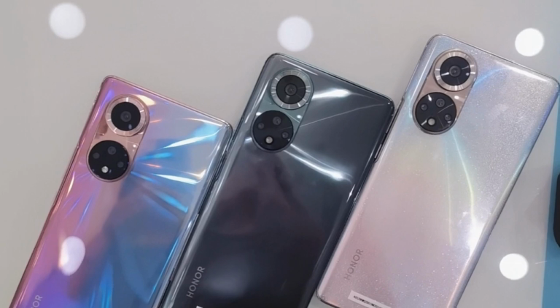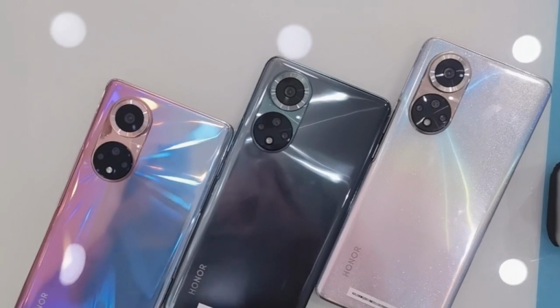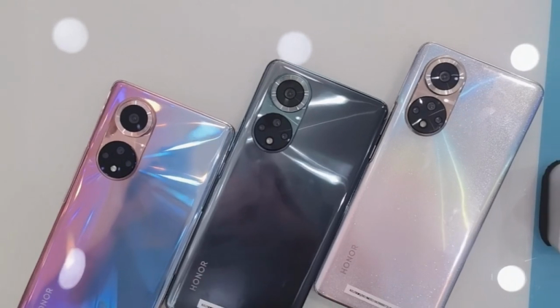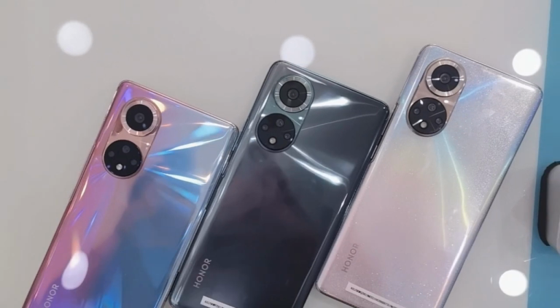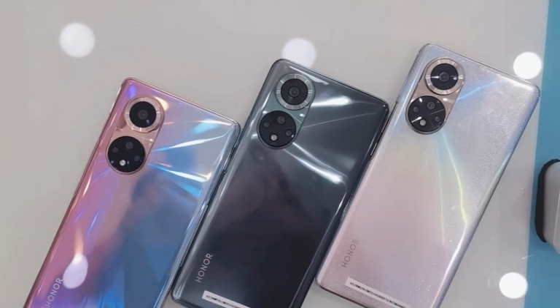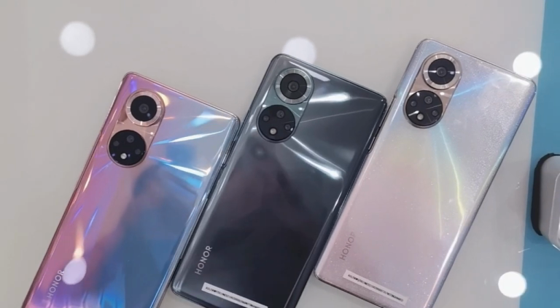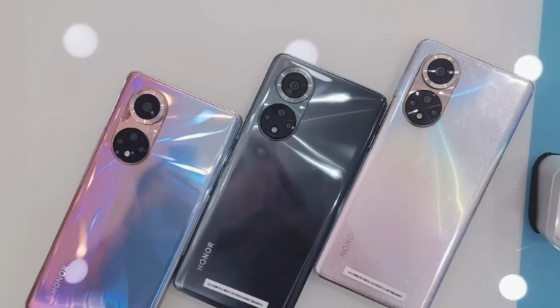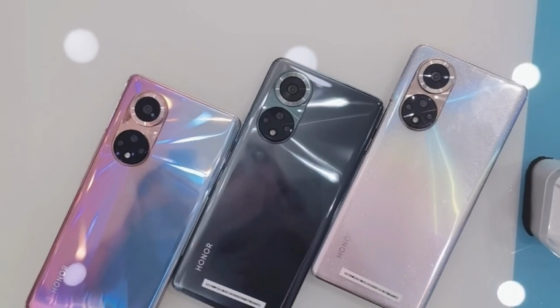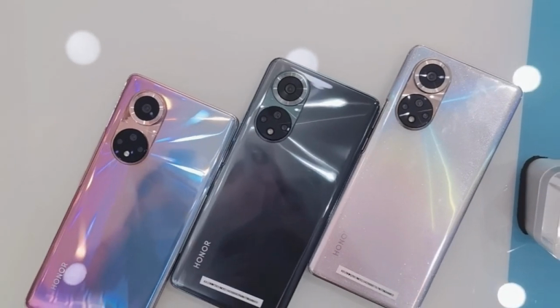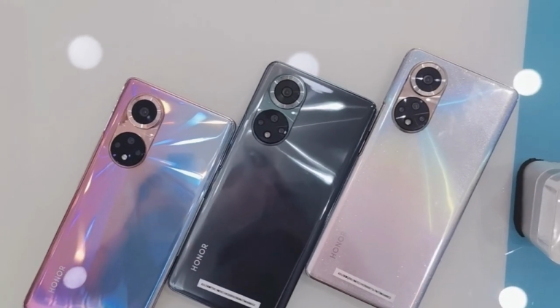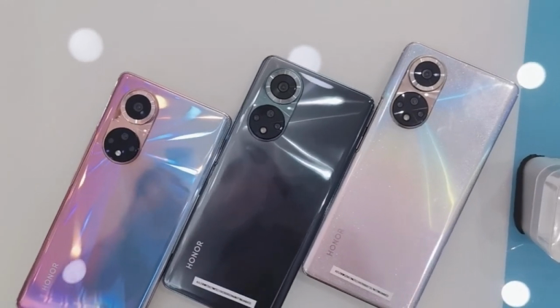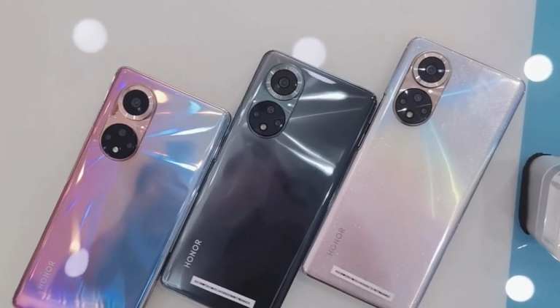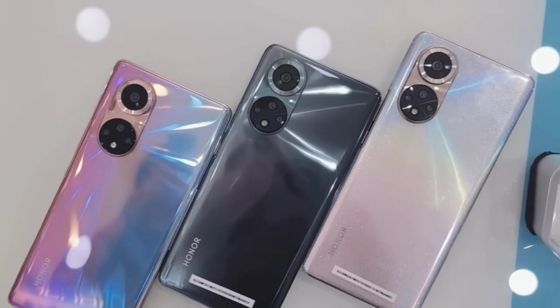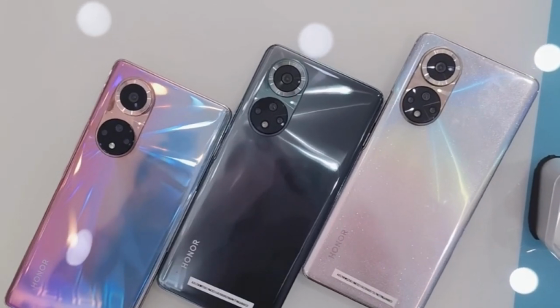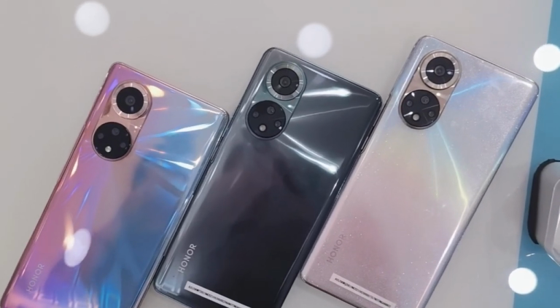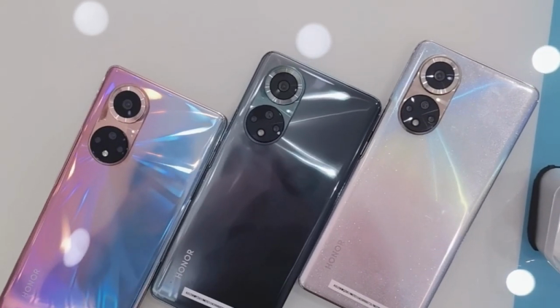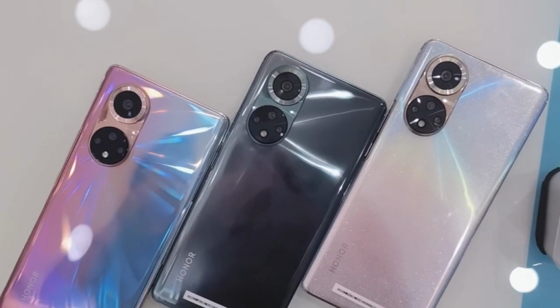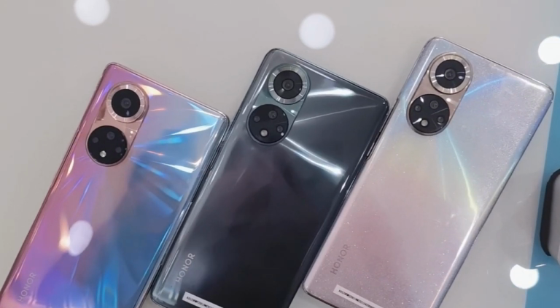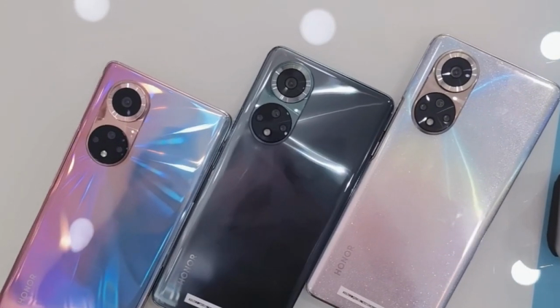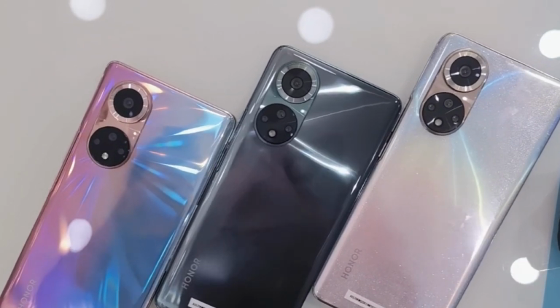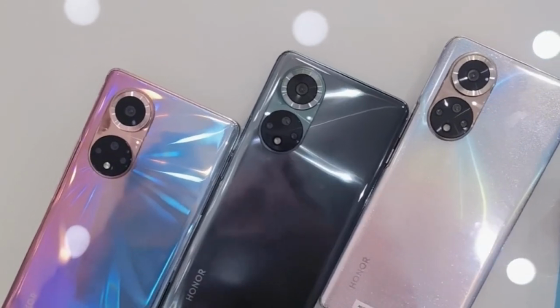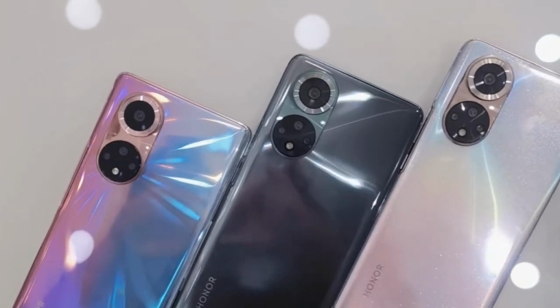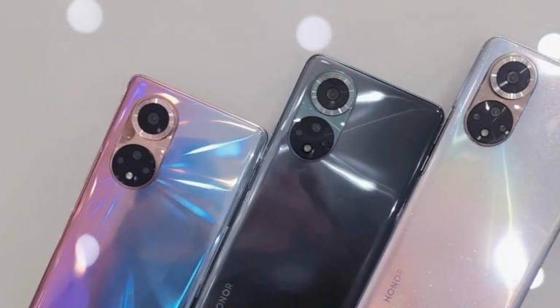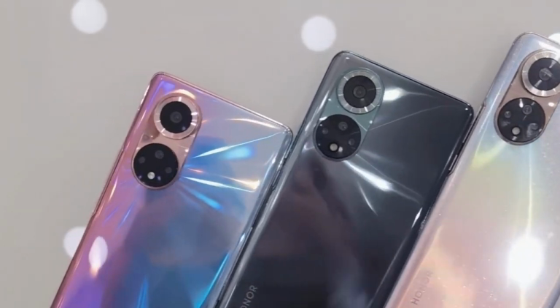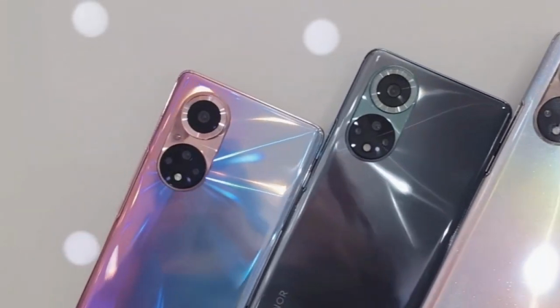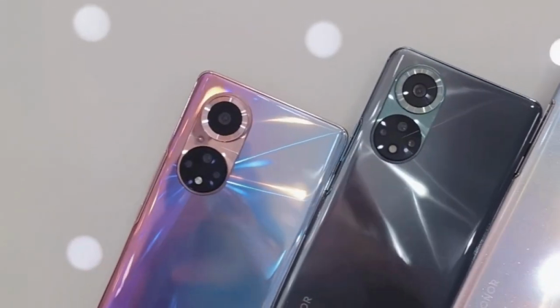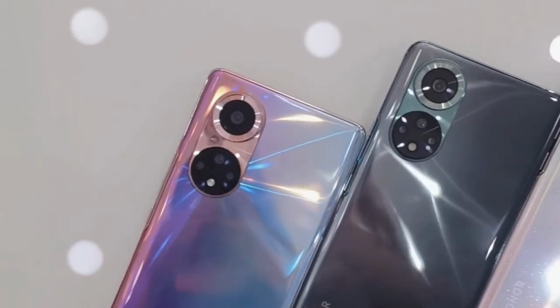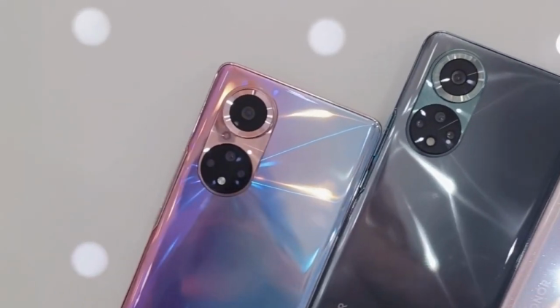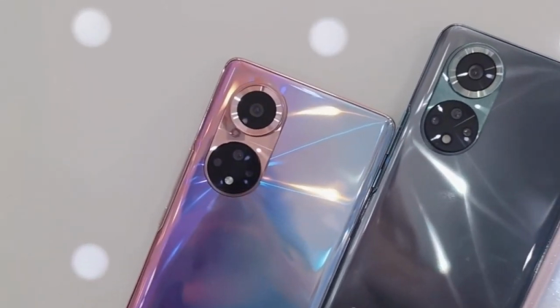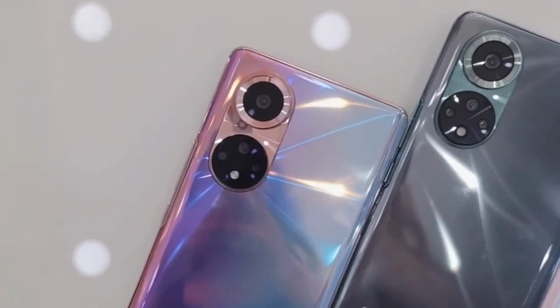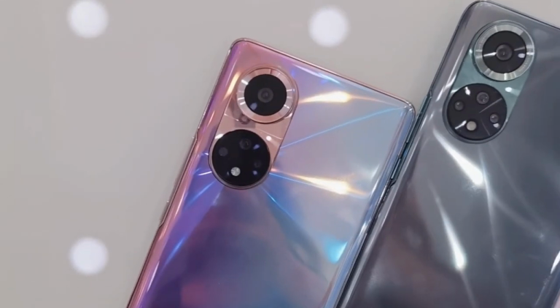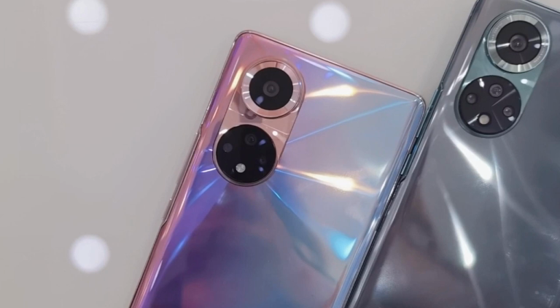Camera-wise, three of the cameras are not very useful — totally waste — but the main camera is good and best.